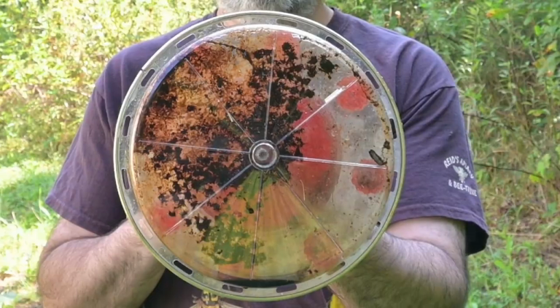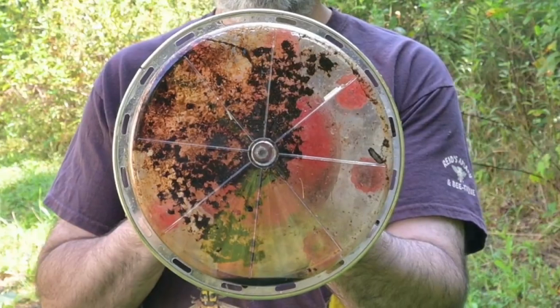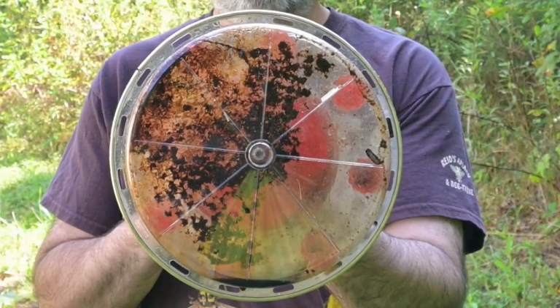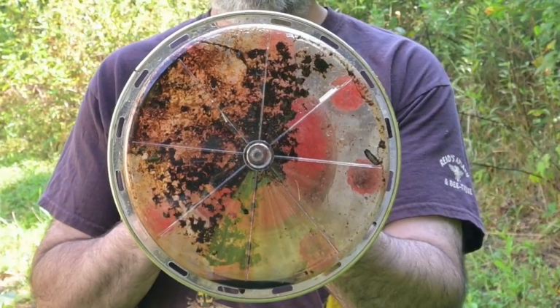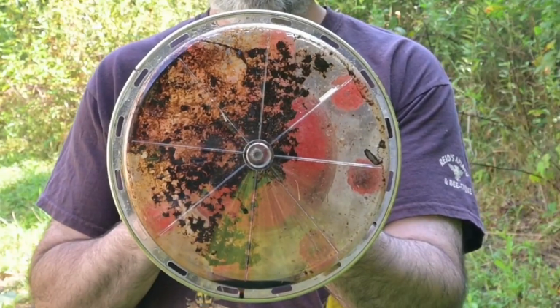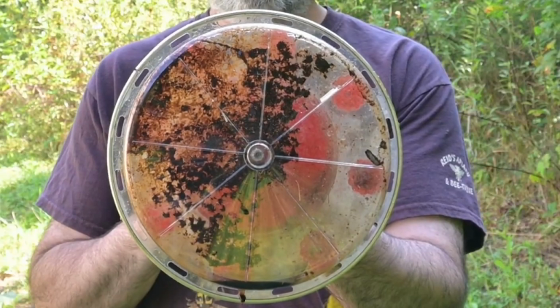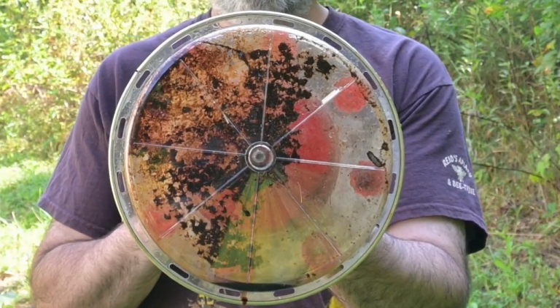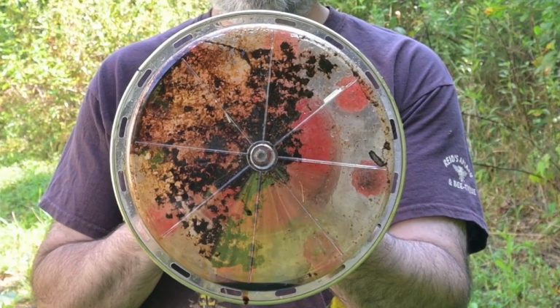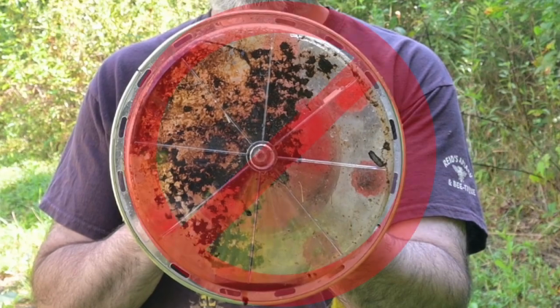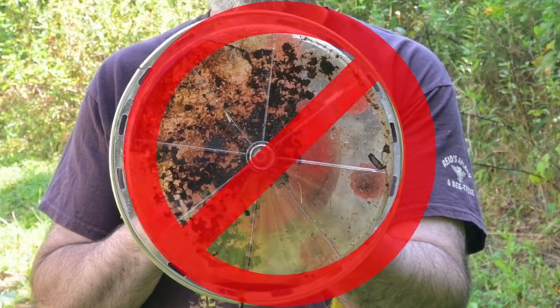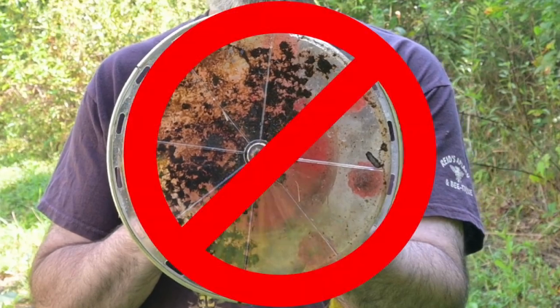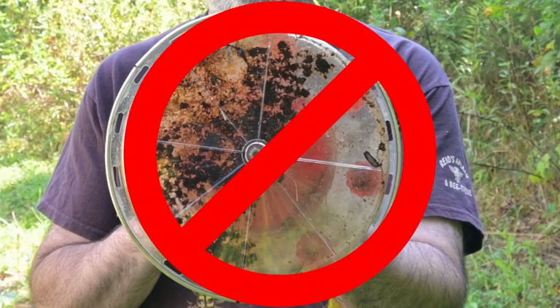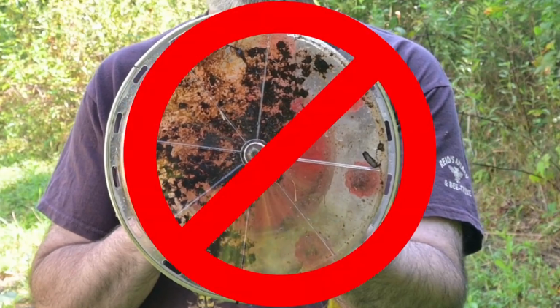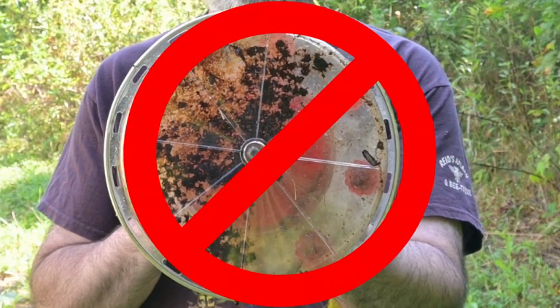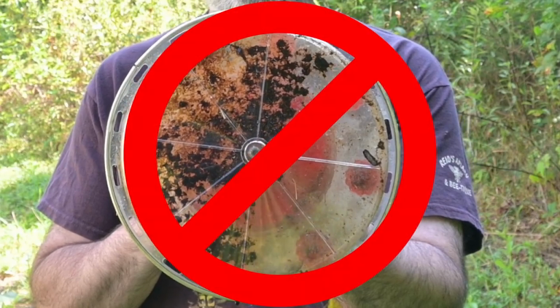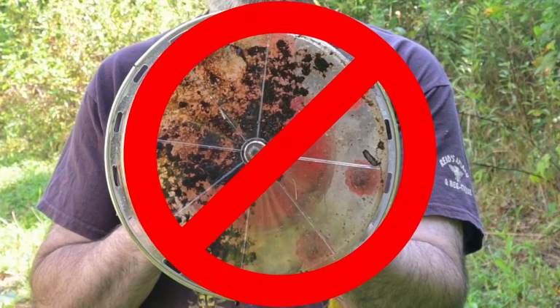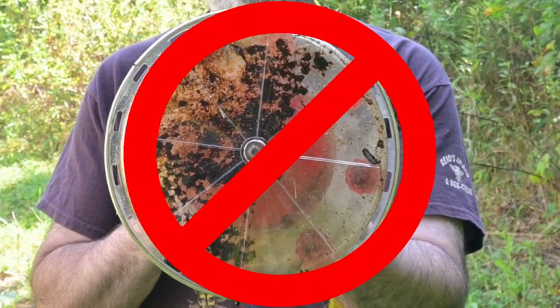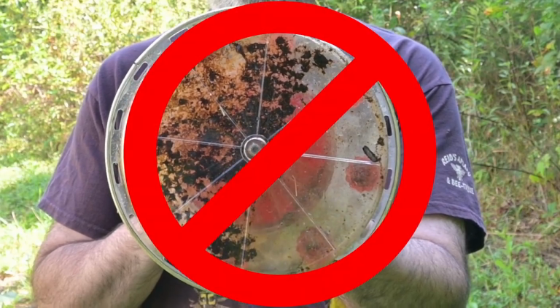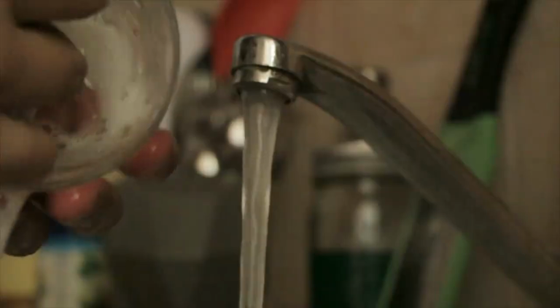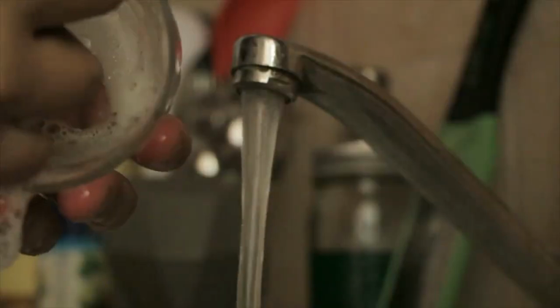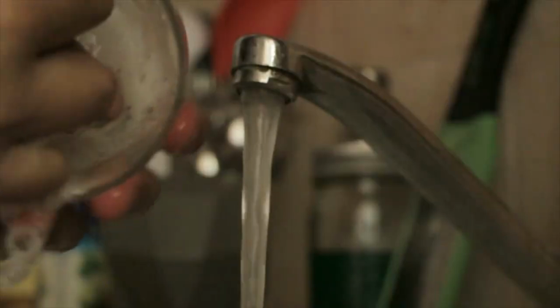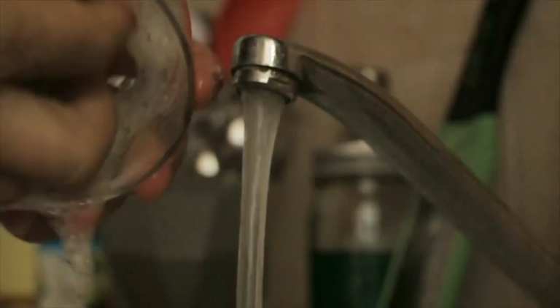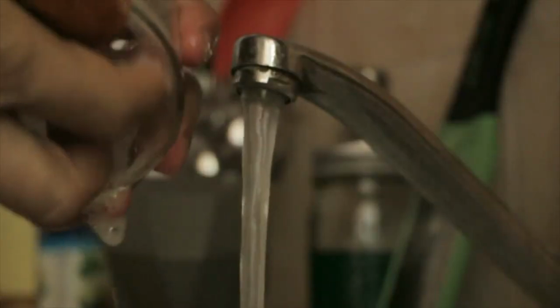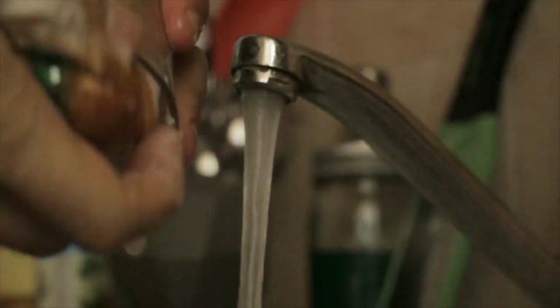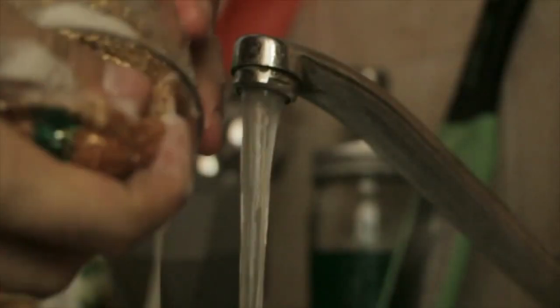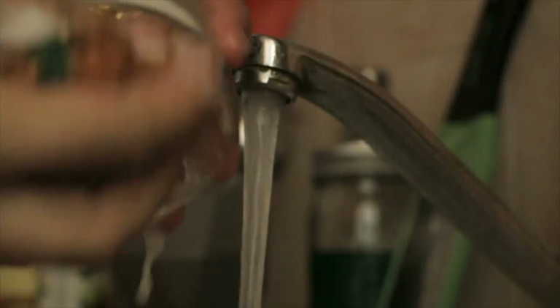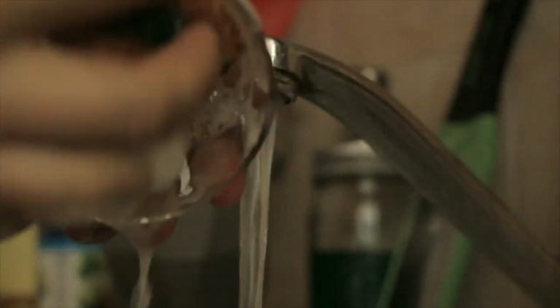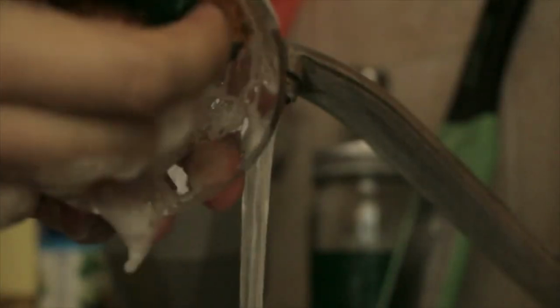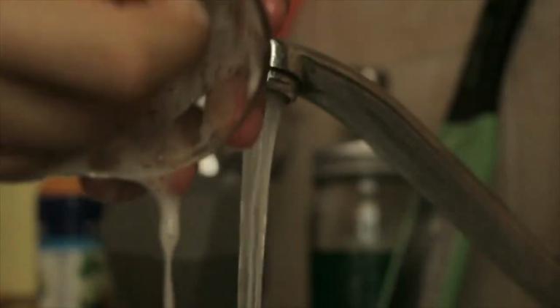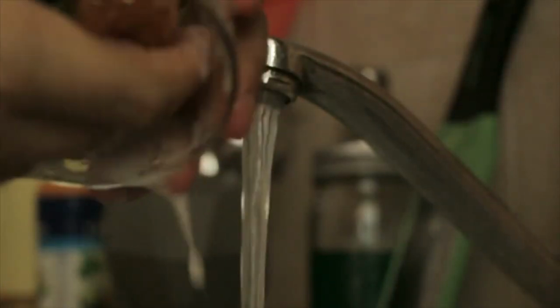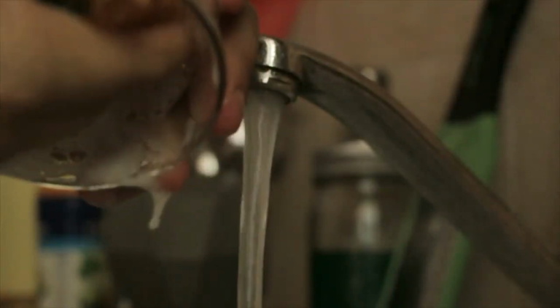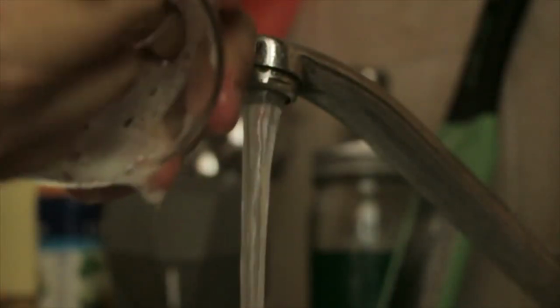Again, hummingbirds can get sick or die from drinking out of dirty feeders, so please clean them thoroughly on a regular basis.